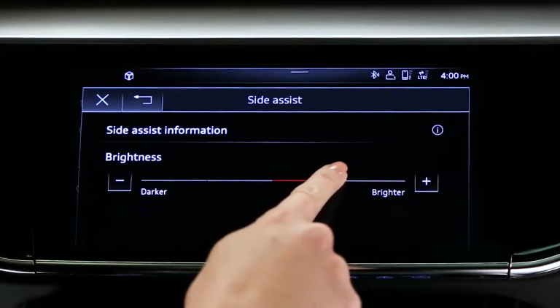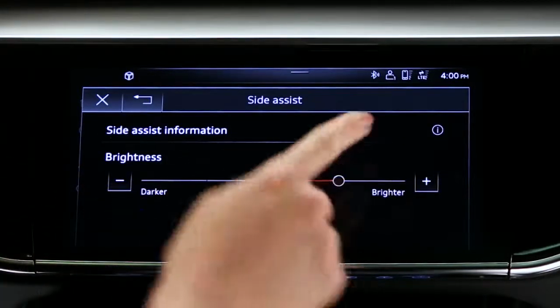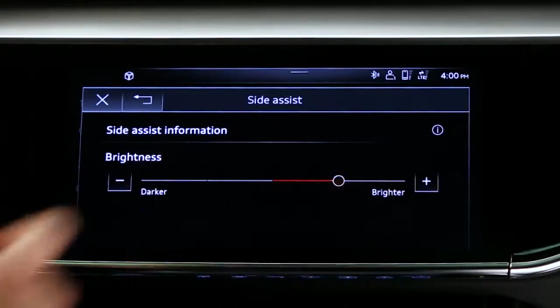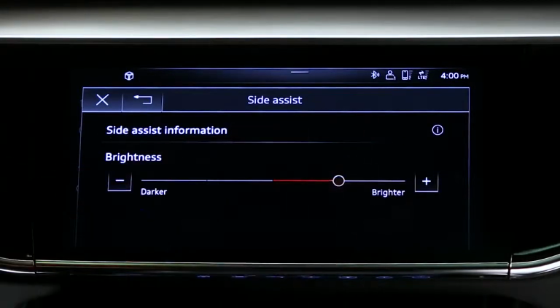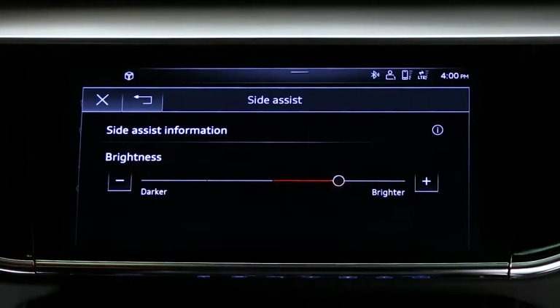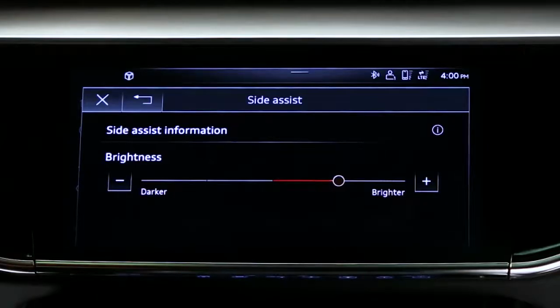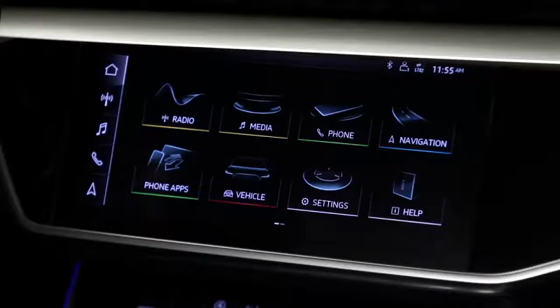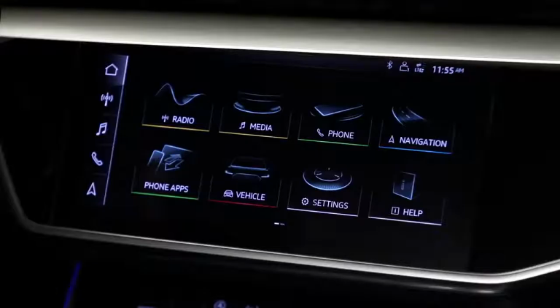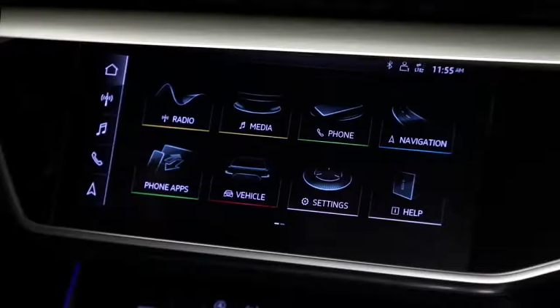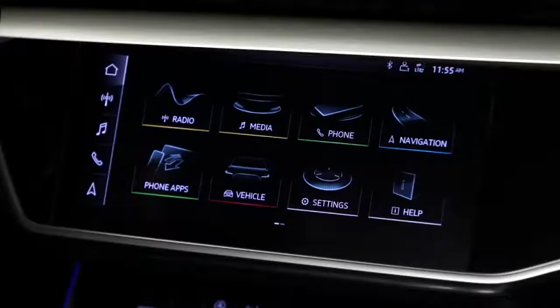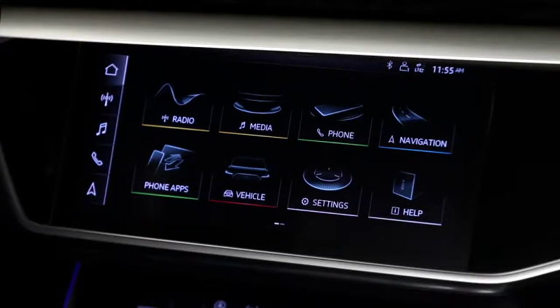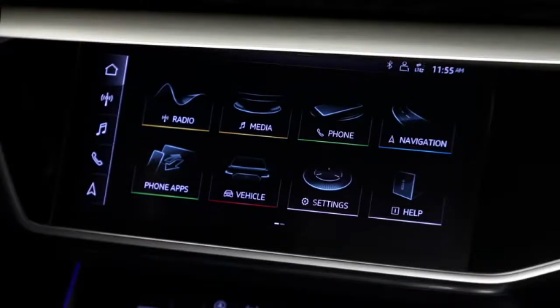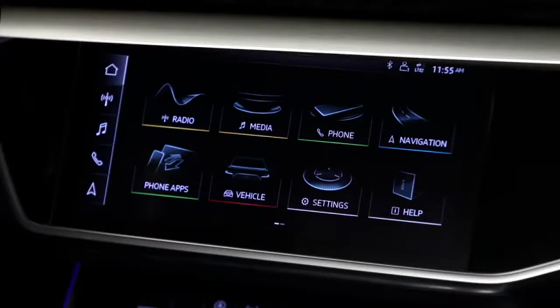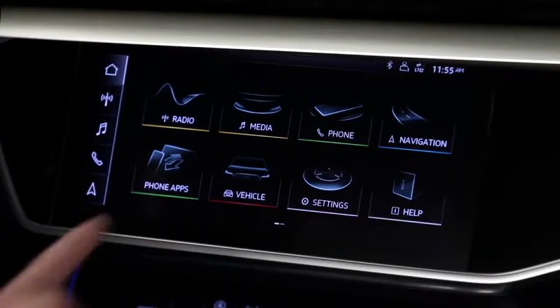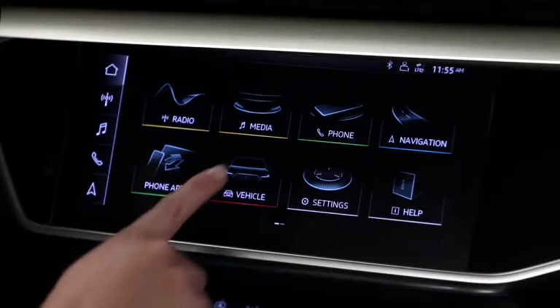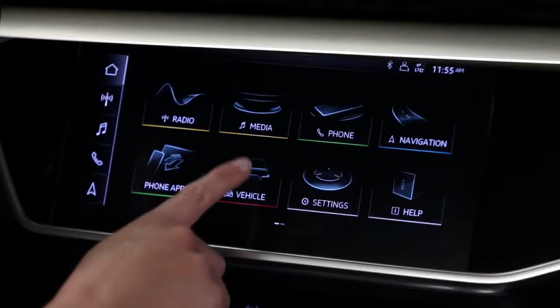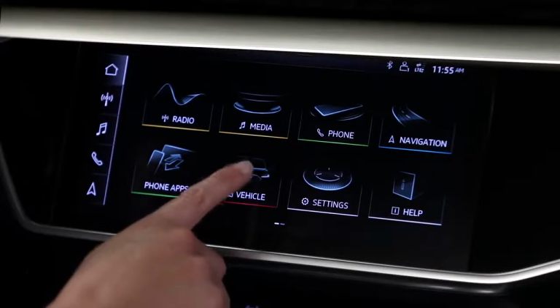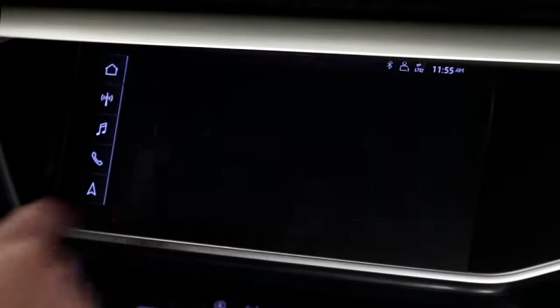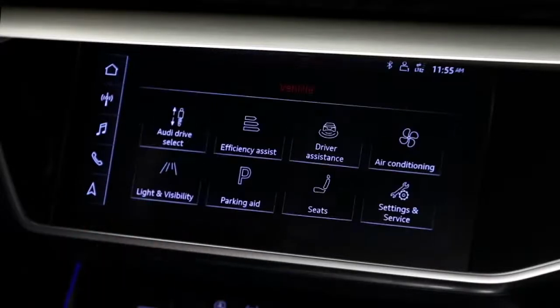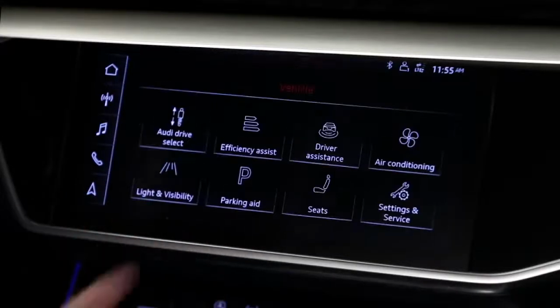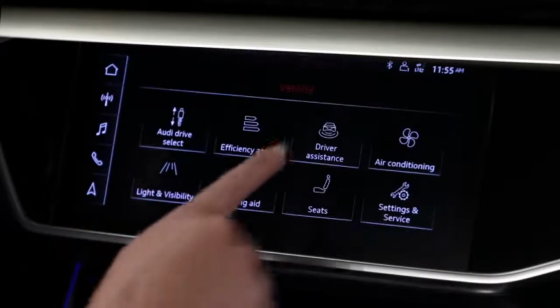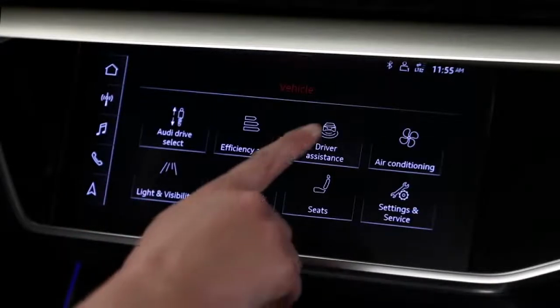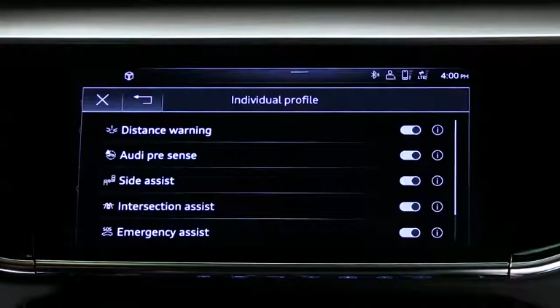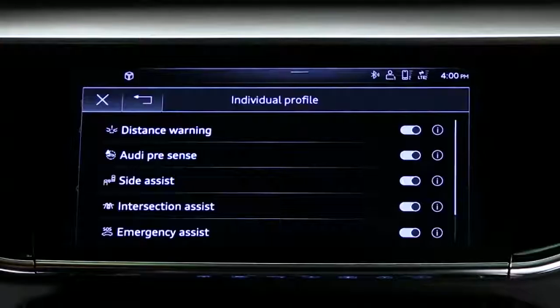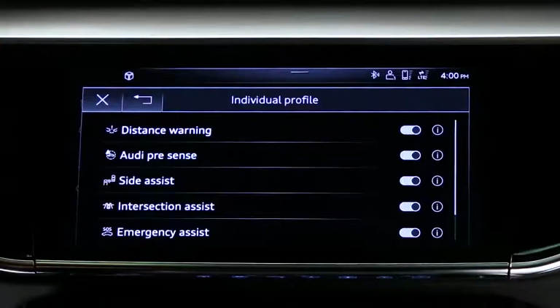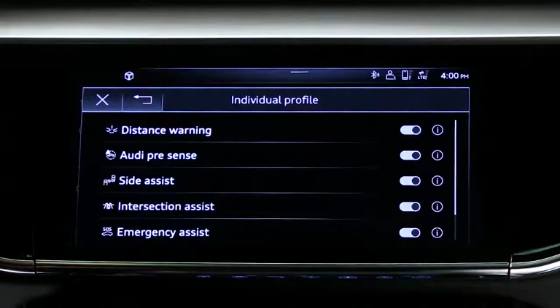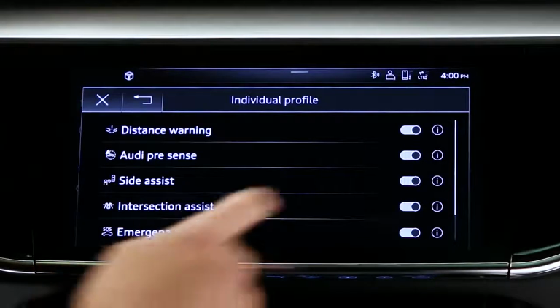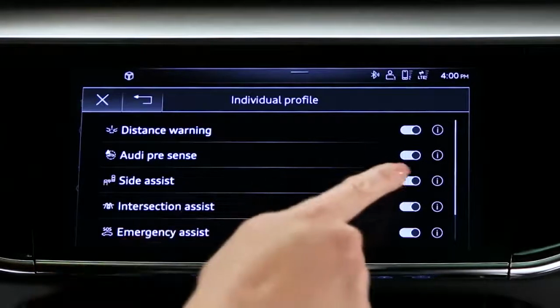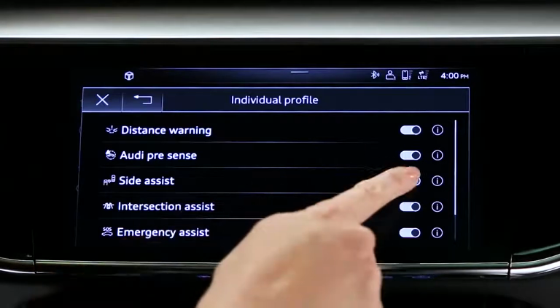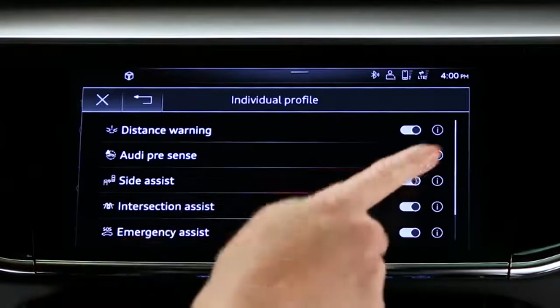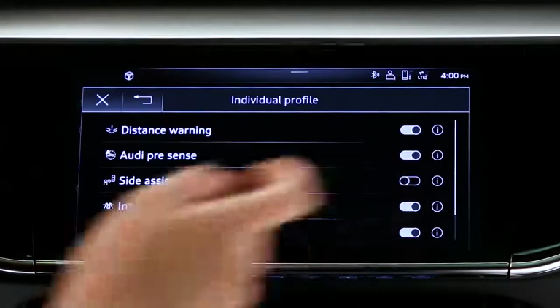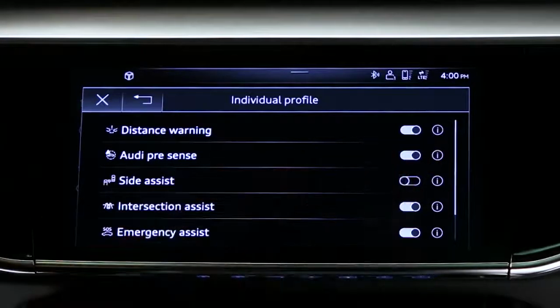The system can be turned off in the driver assistance menu by selecting Vehicle, then Driver Assistance, and then deselecting Side Assist.